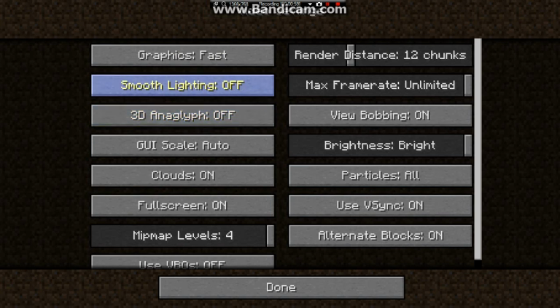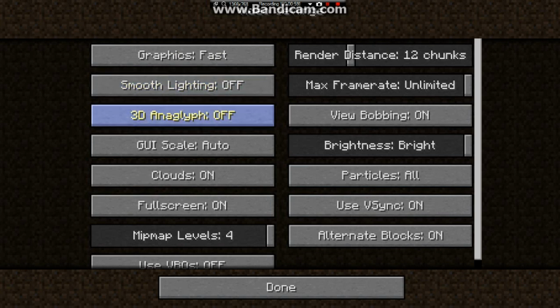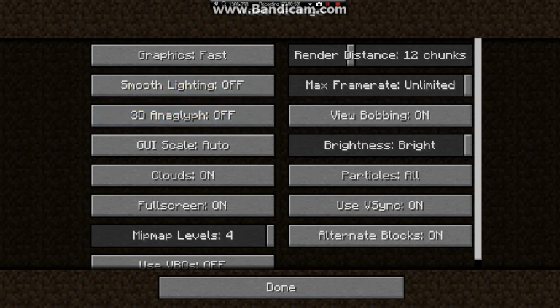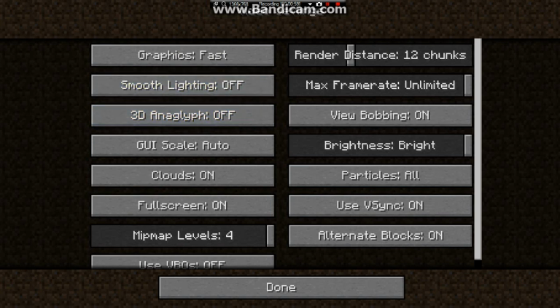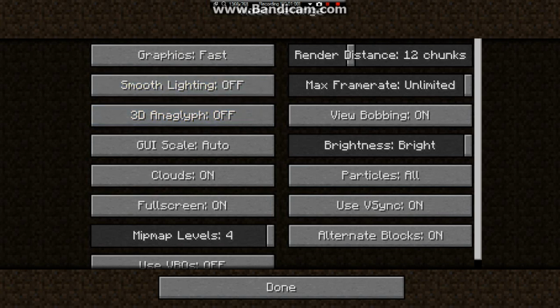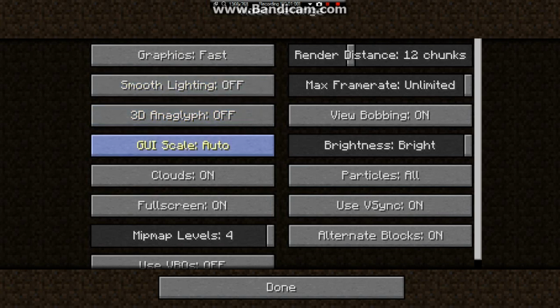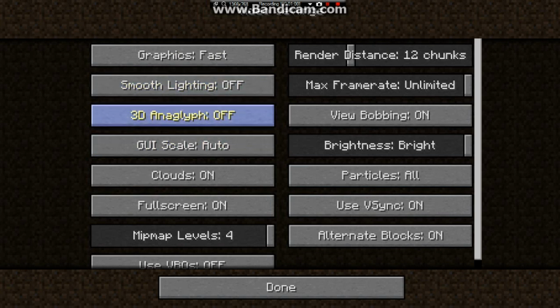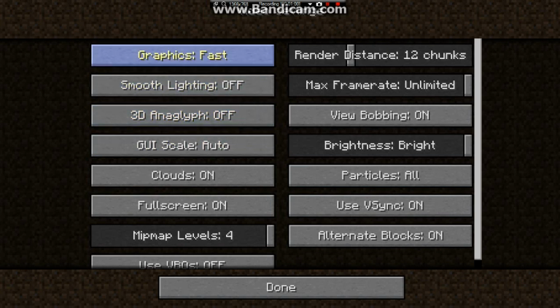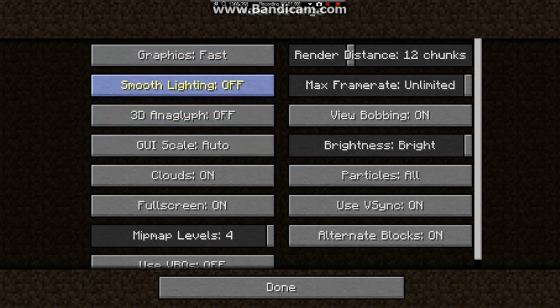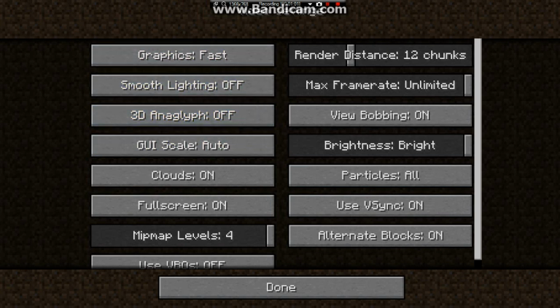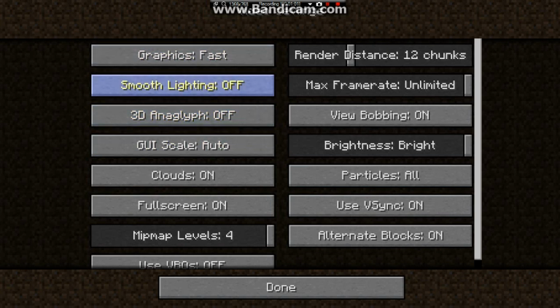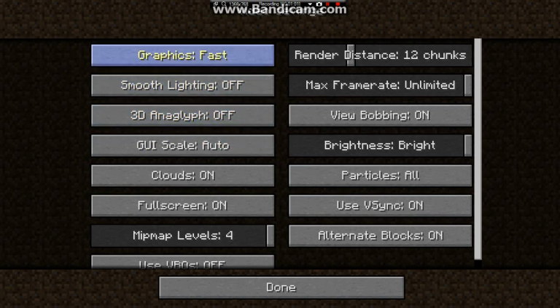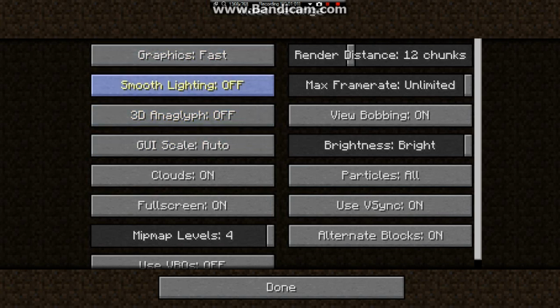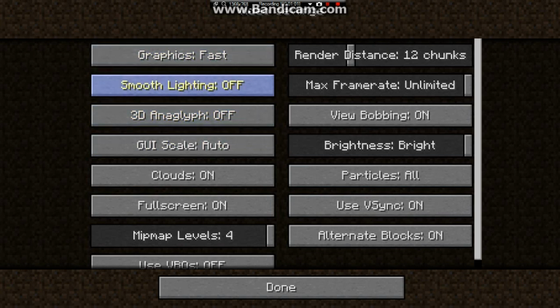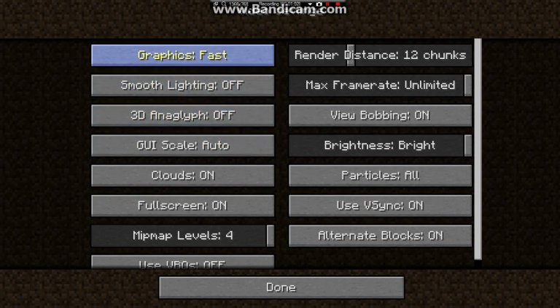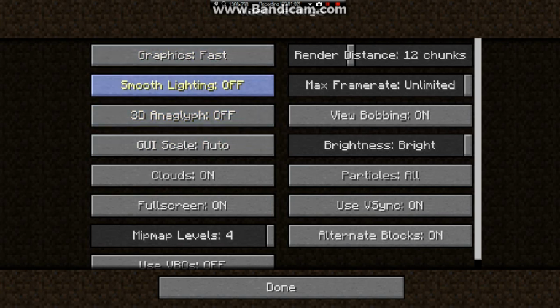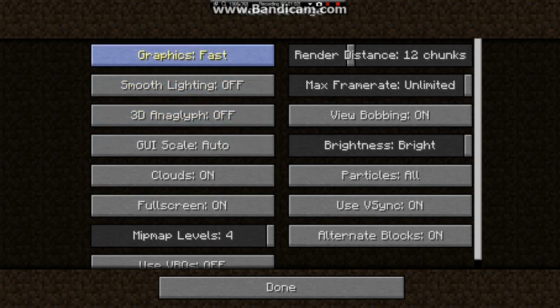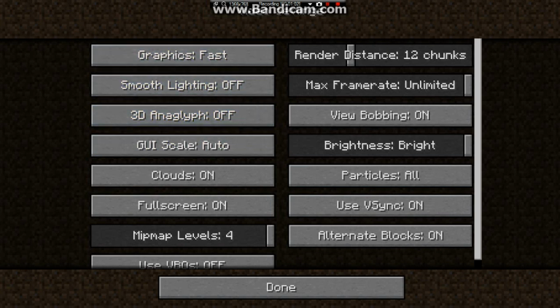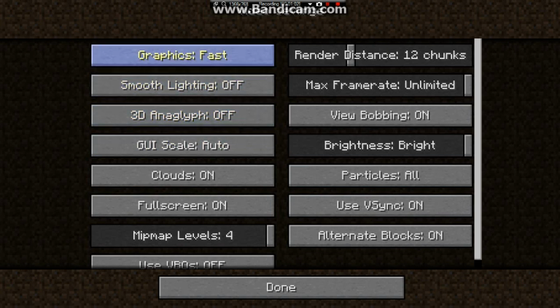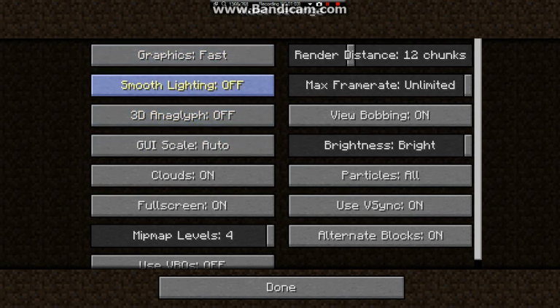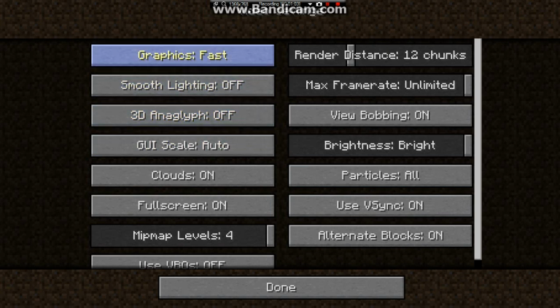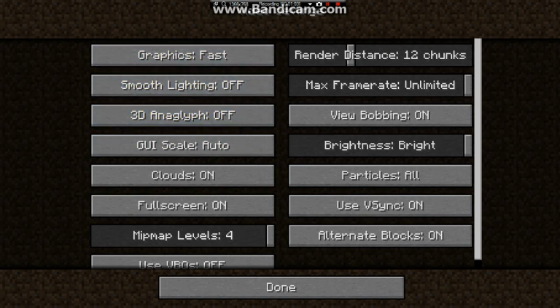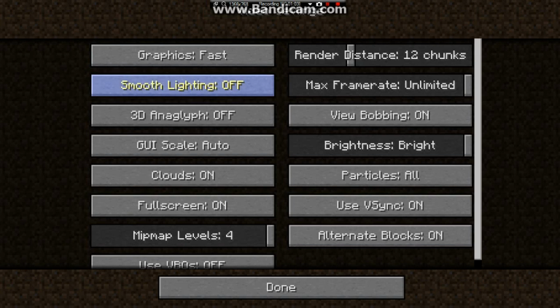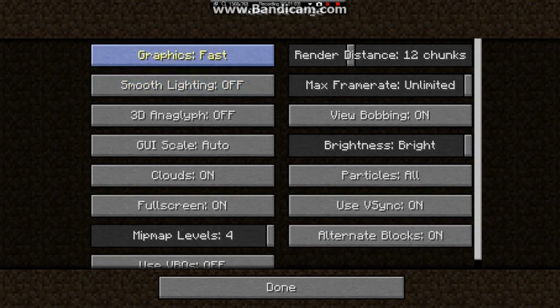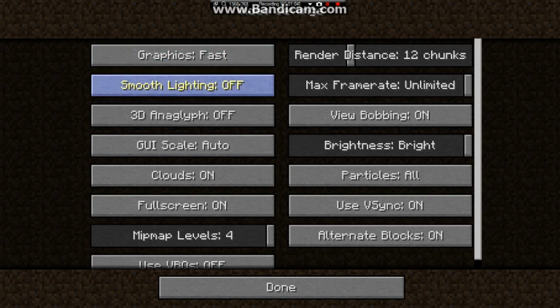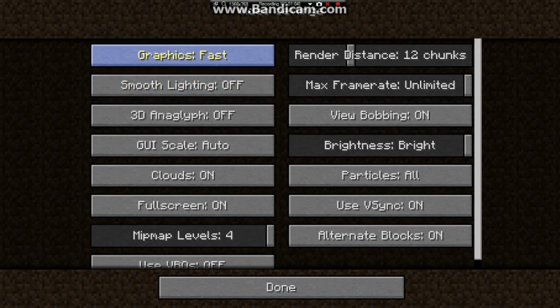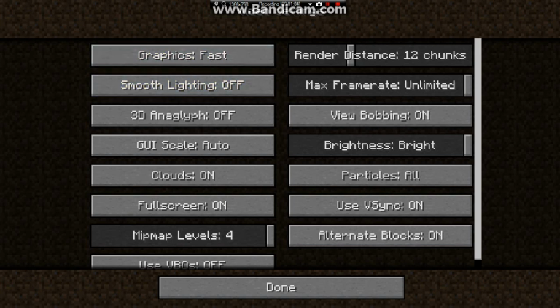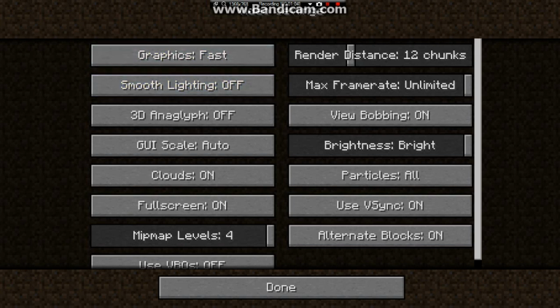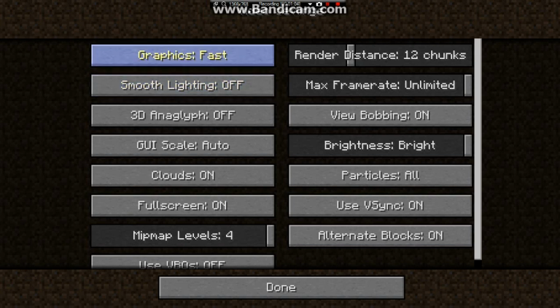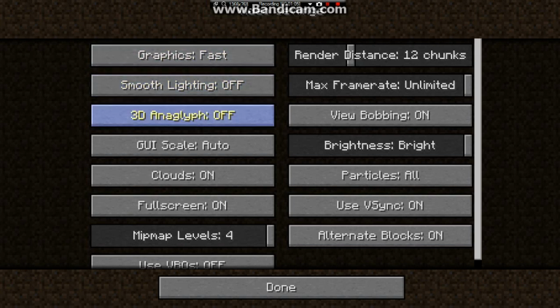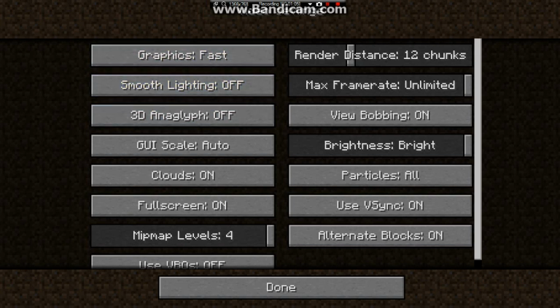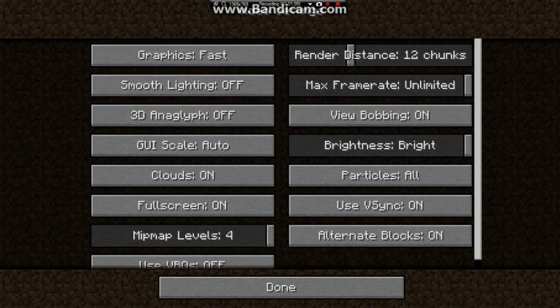Smooth Lighting — turn that off. It makes Minecraft look nice, these two things, but you want to enjoy the game, so you don't have time for that.